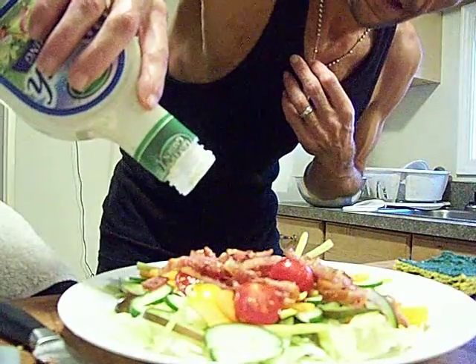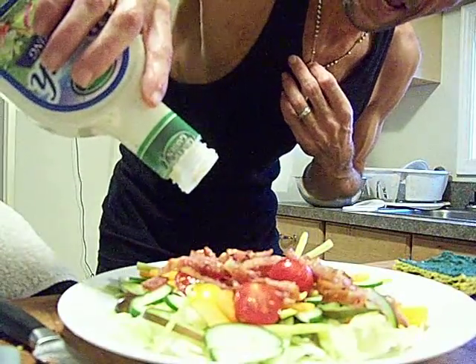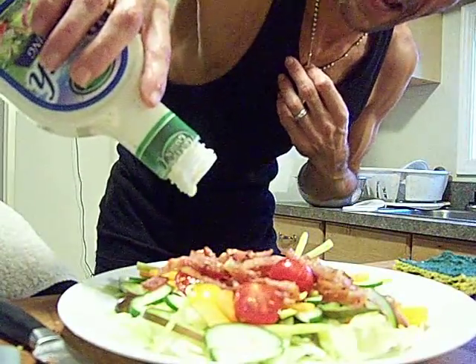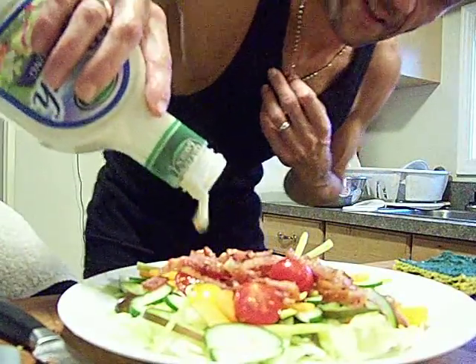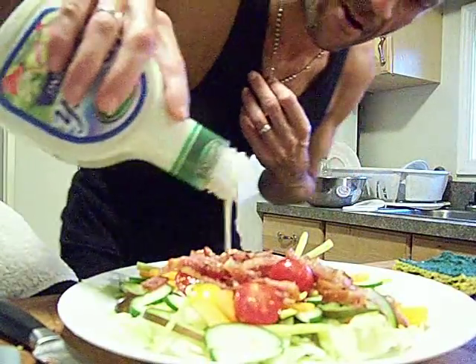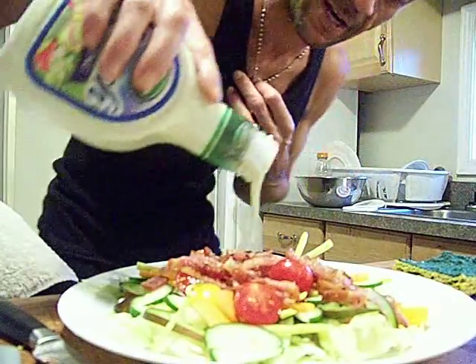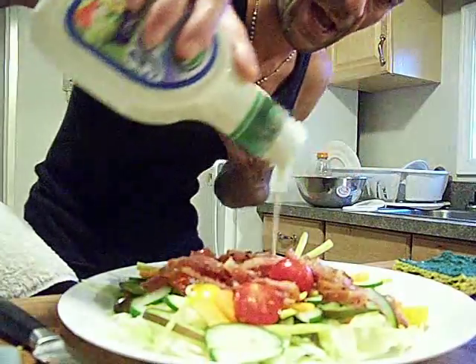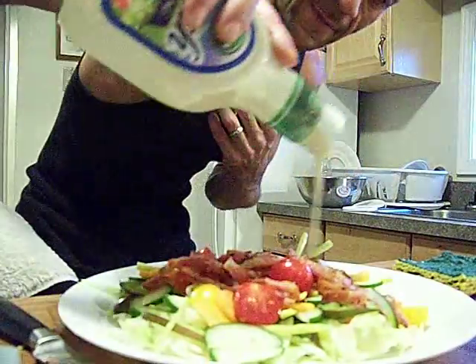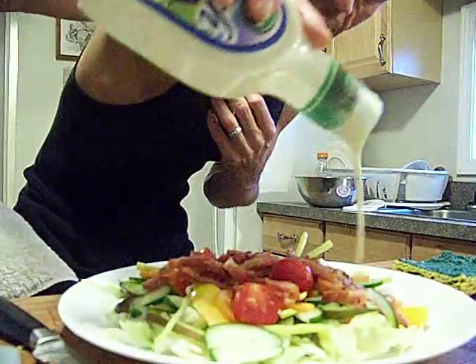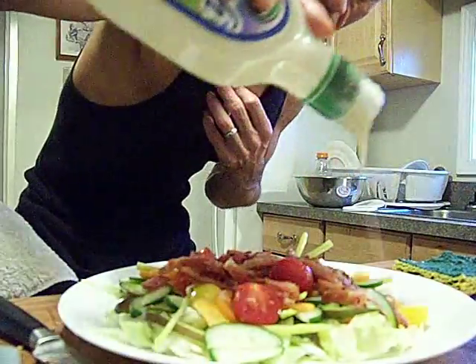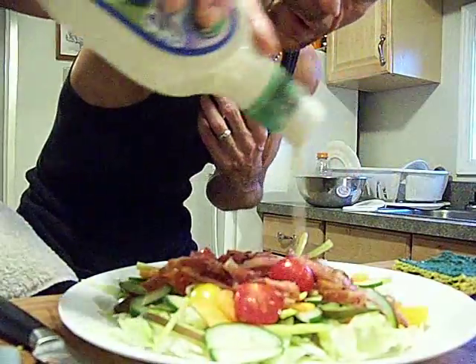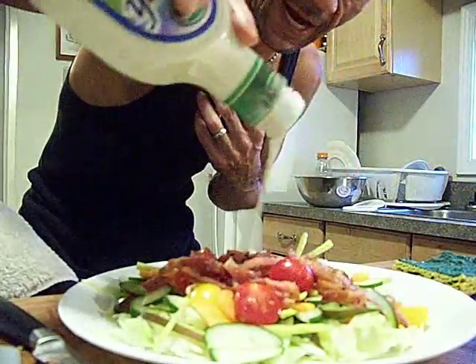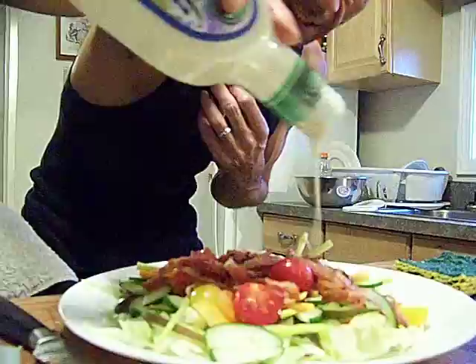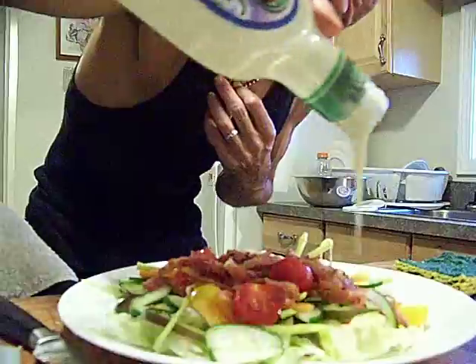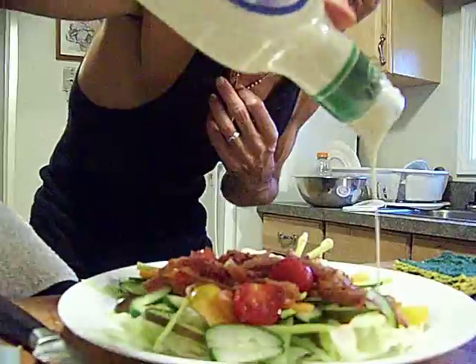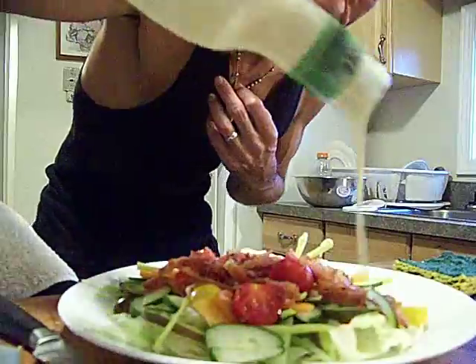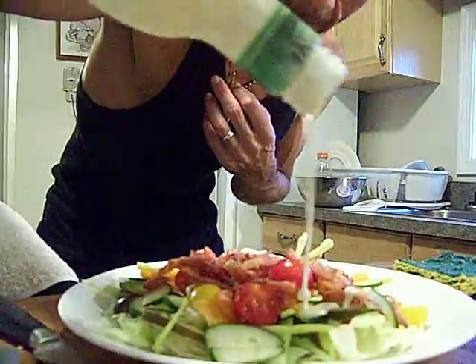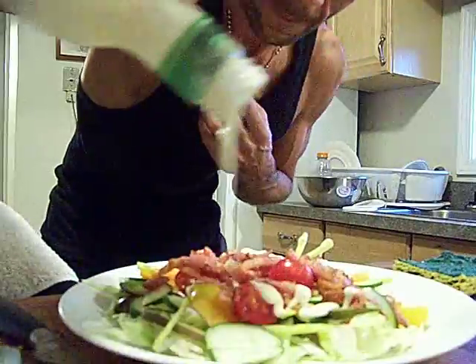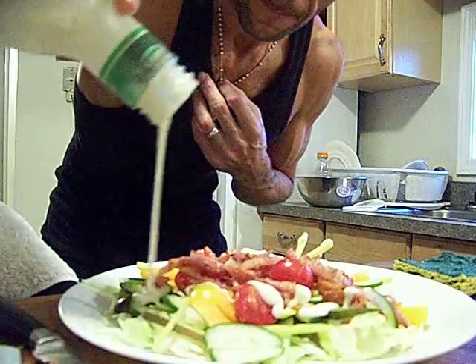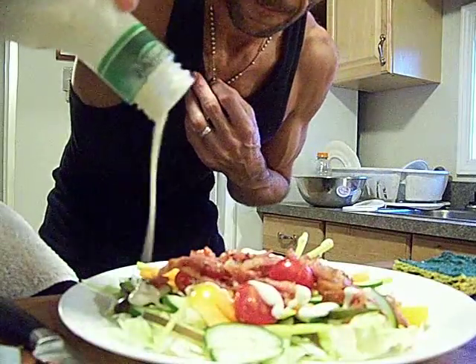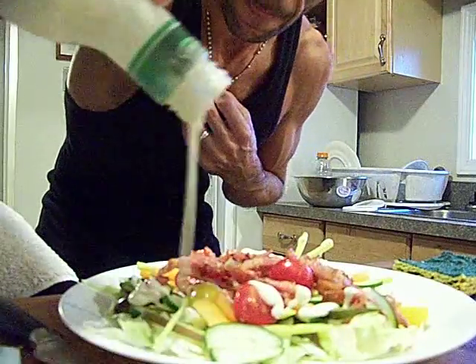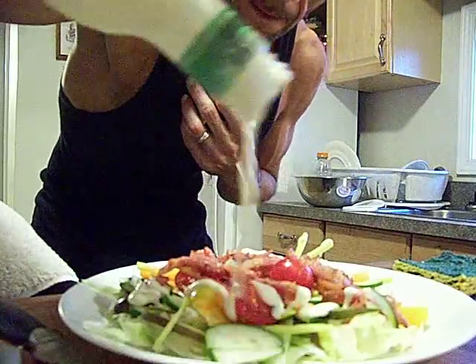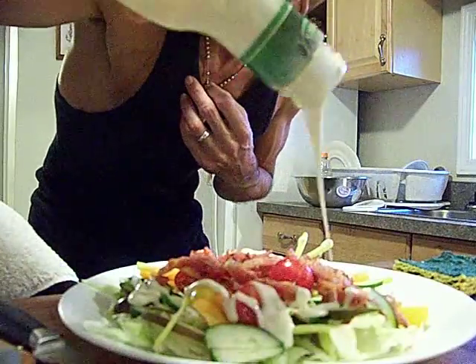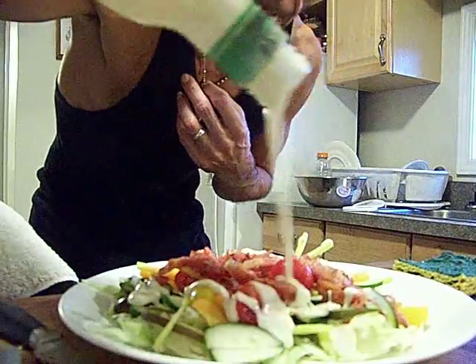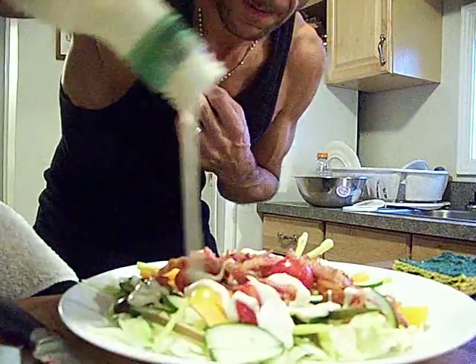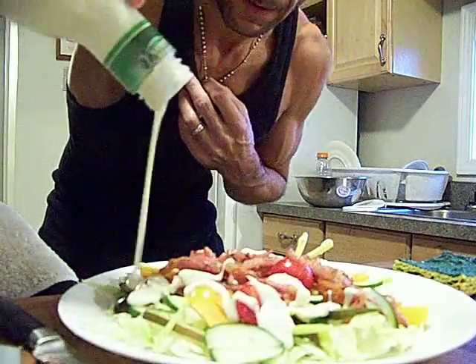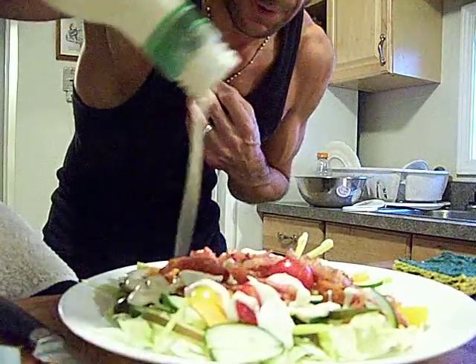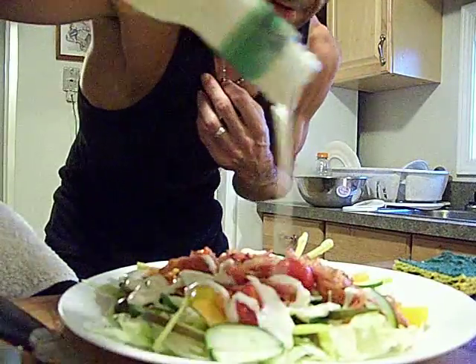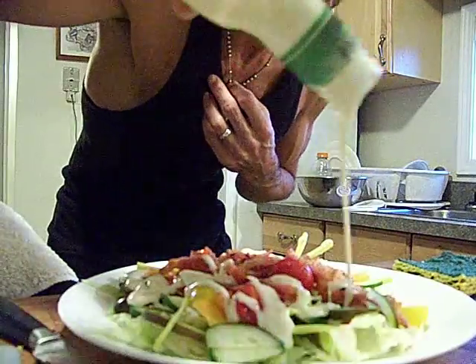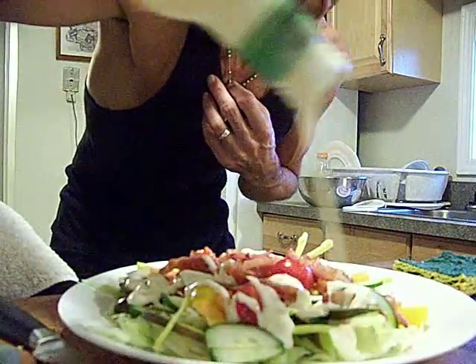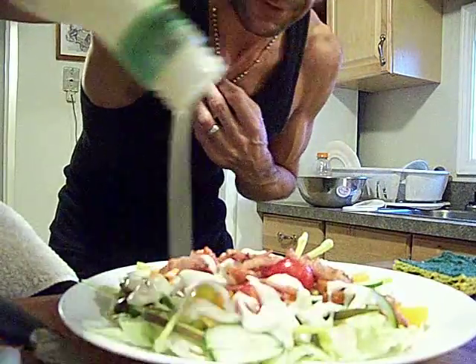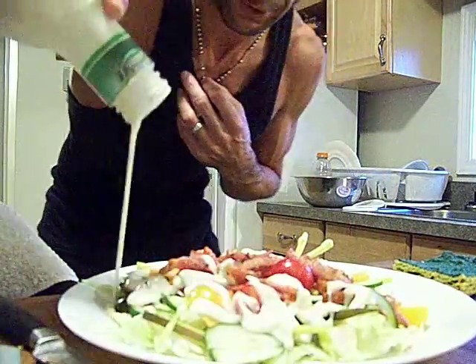And yes, Aaron, I'm using ranch. Almost the last of it, too.